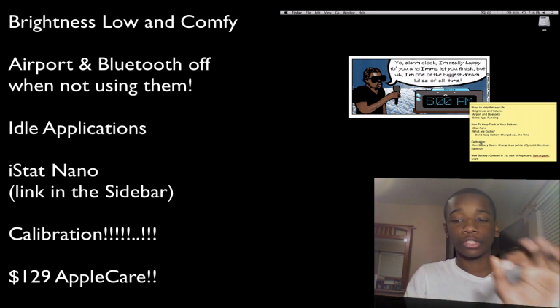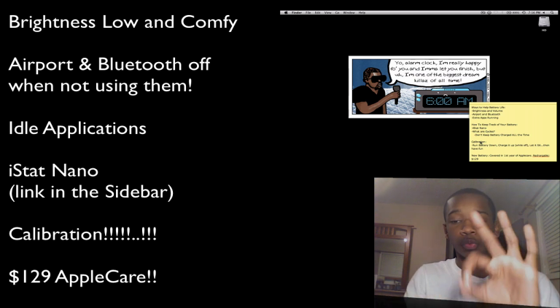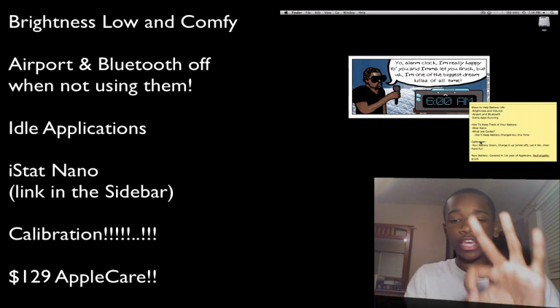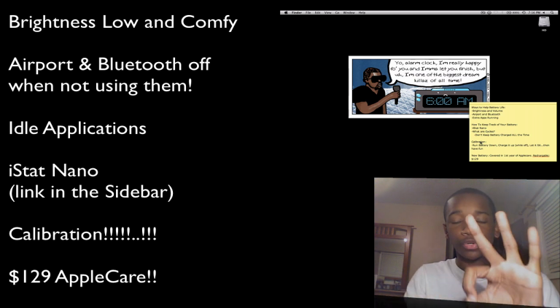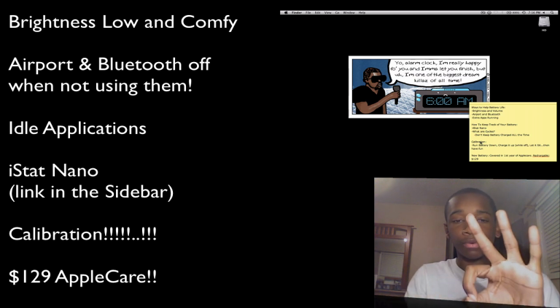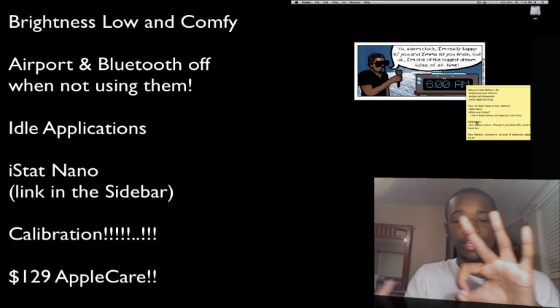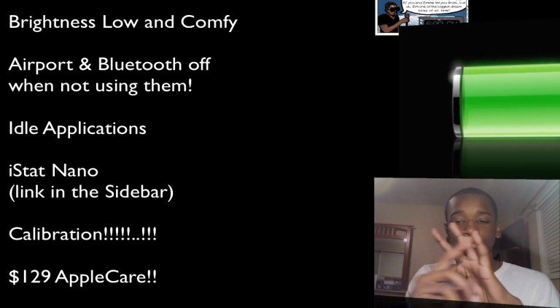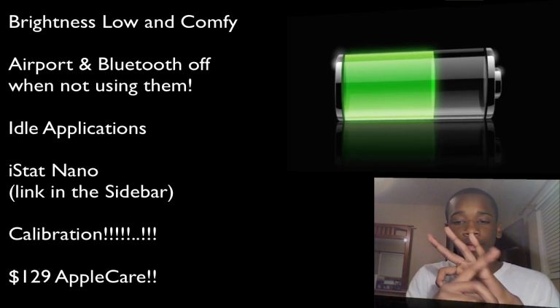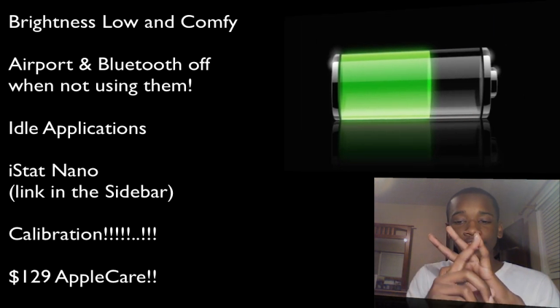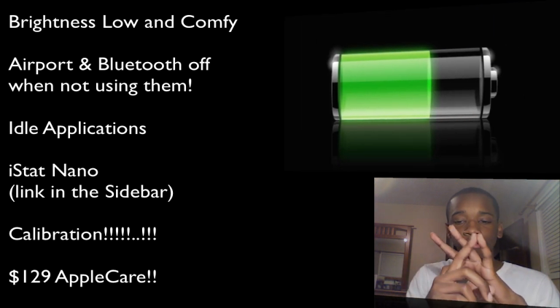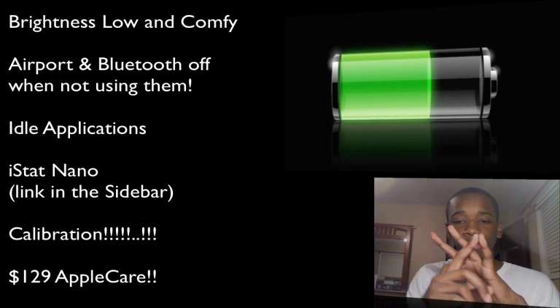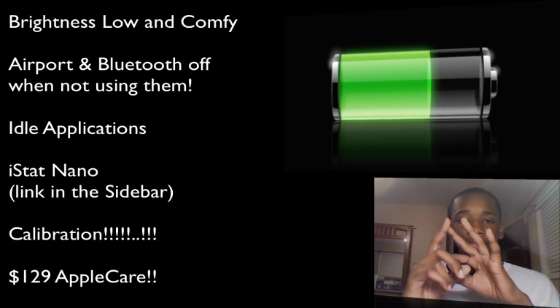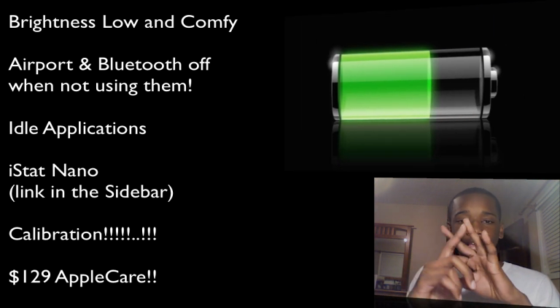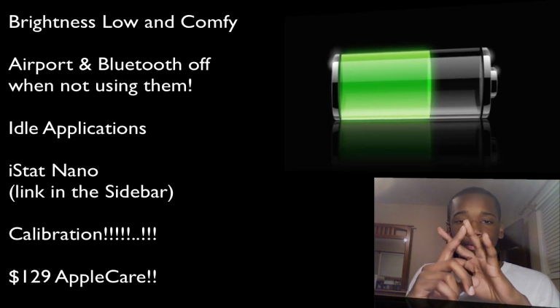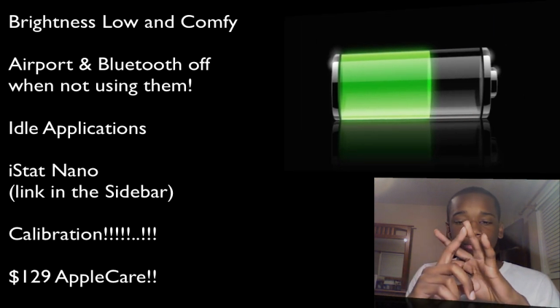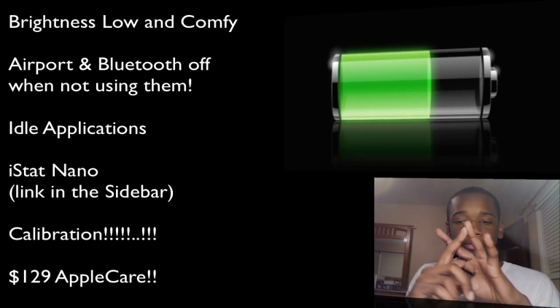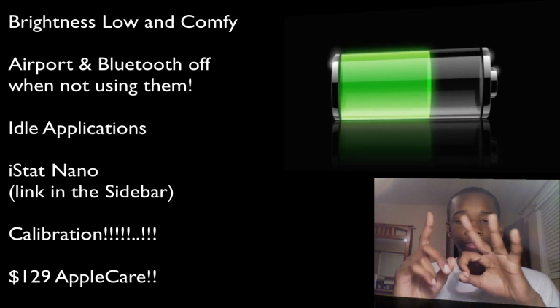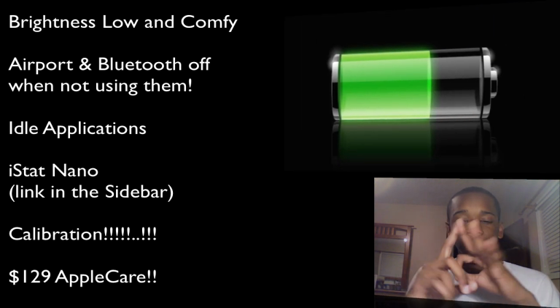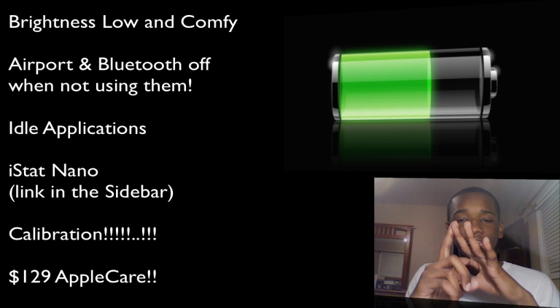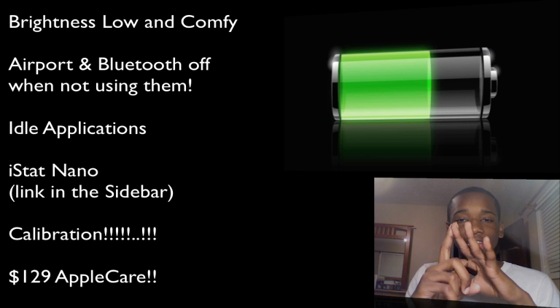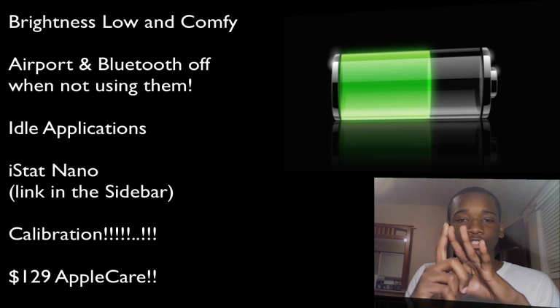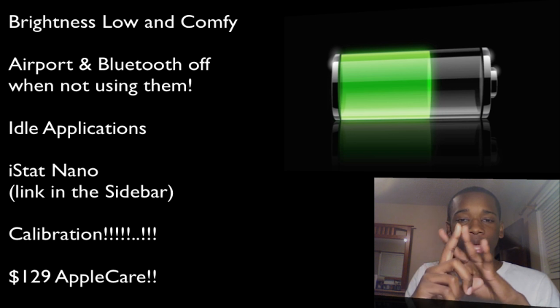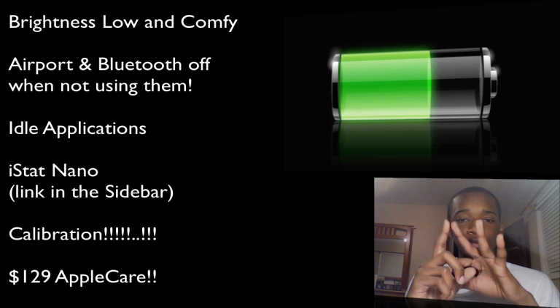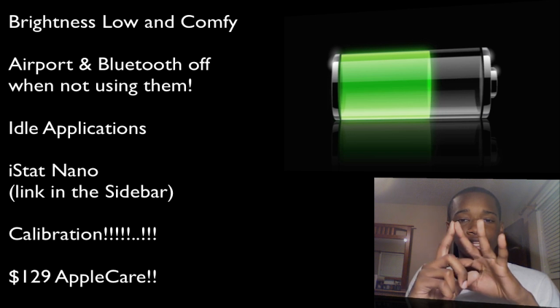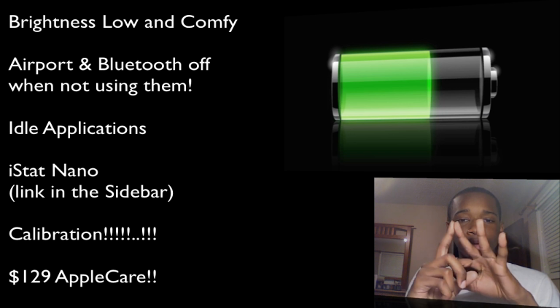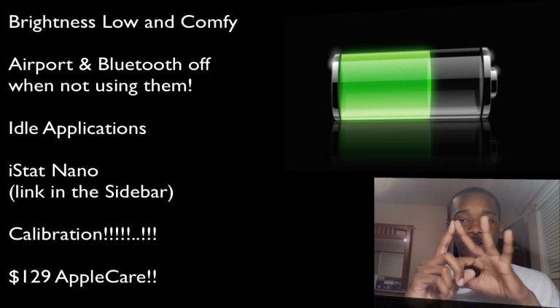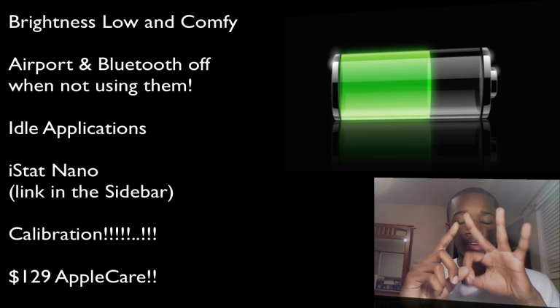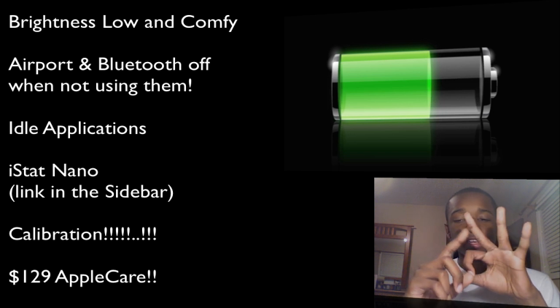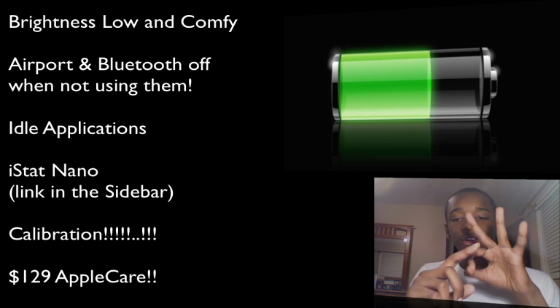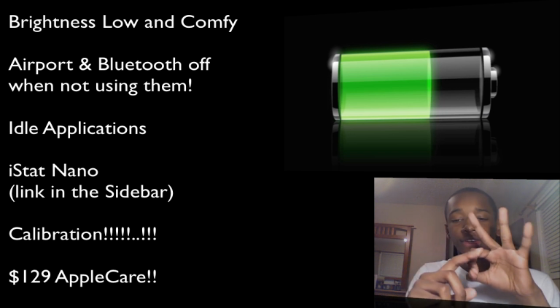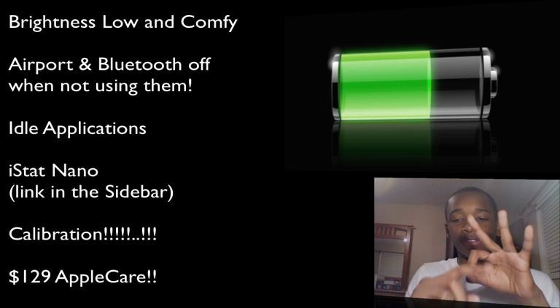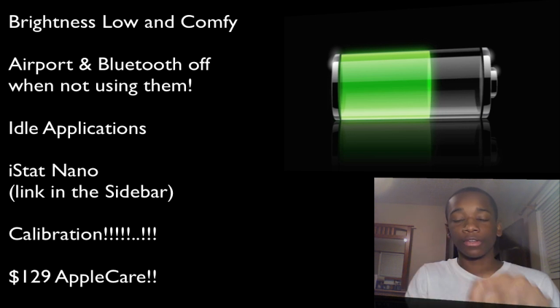Those are three great ways: brightness, Airport and Bluetooth, and extra apps running in the background. Don't forget those.